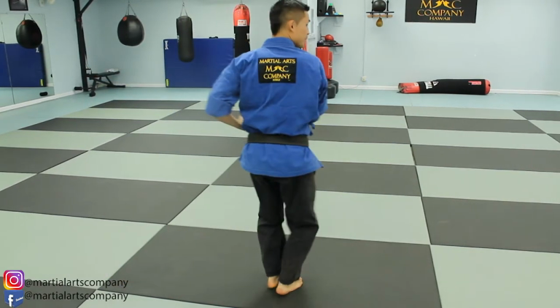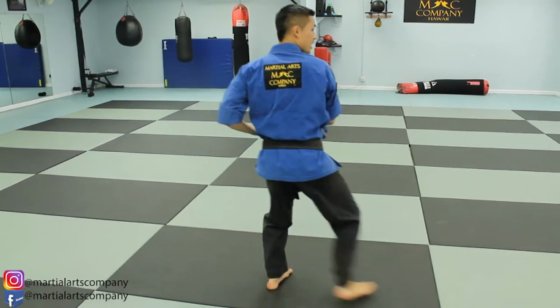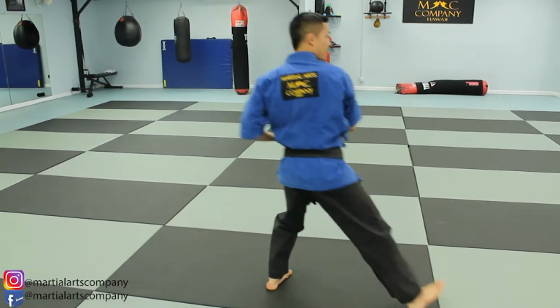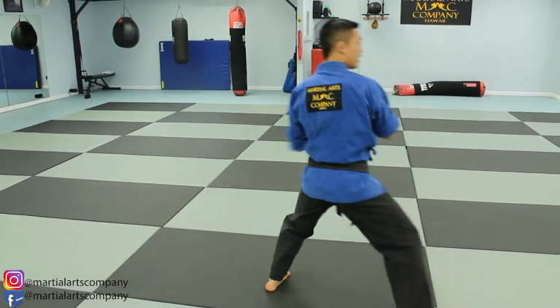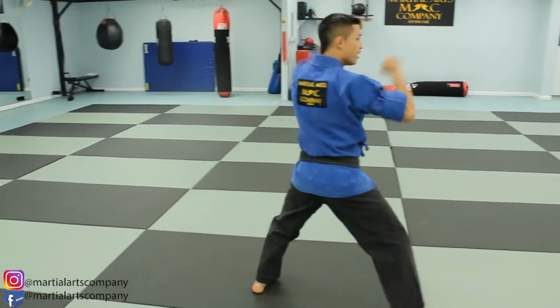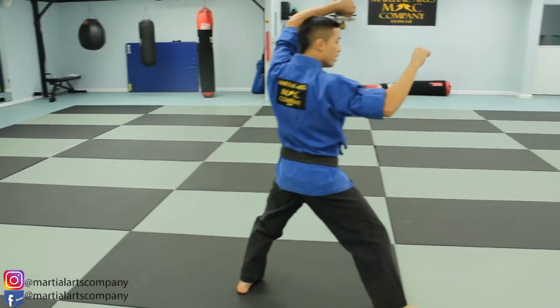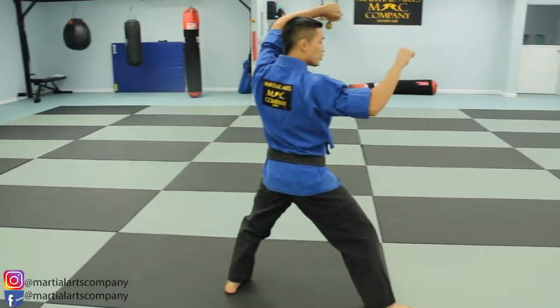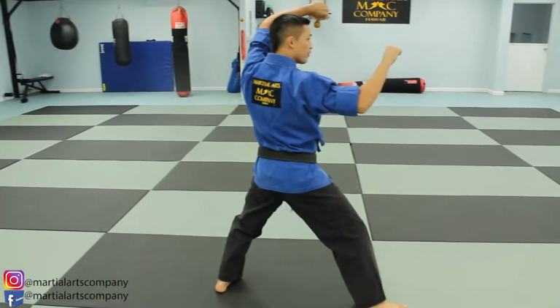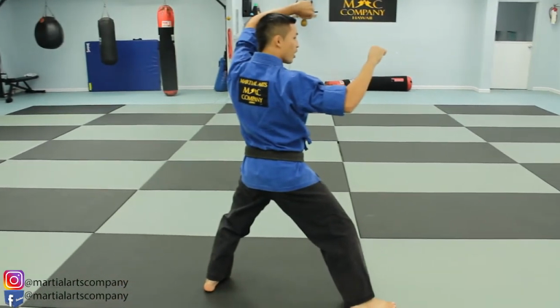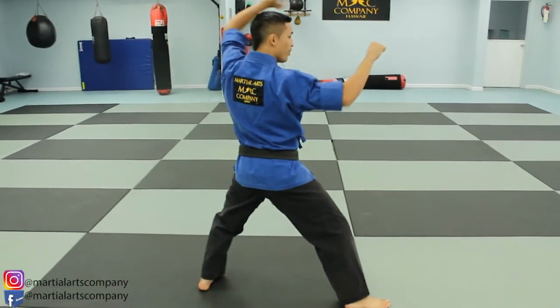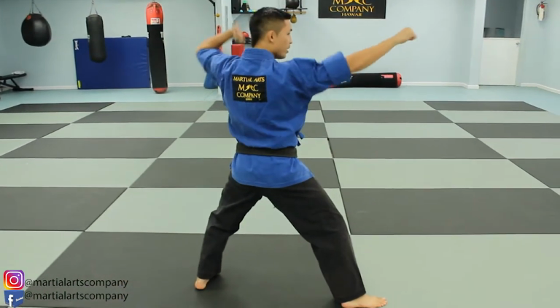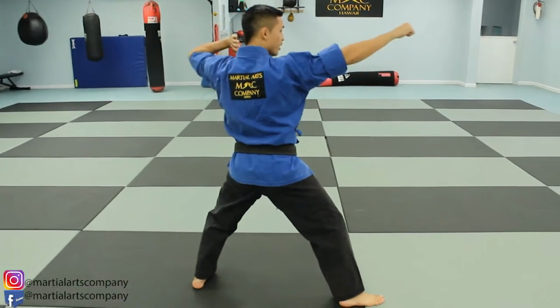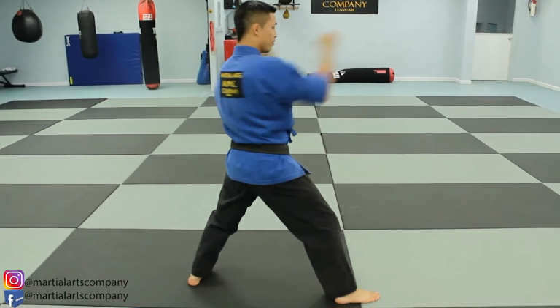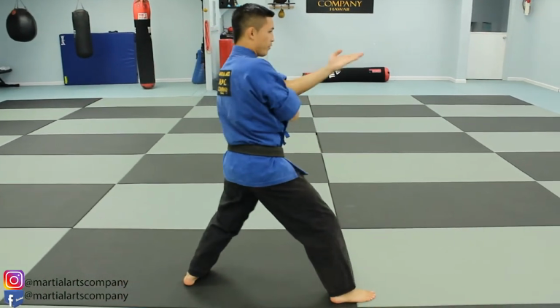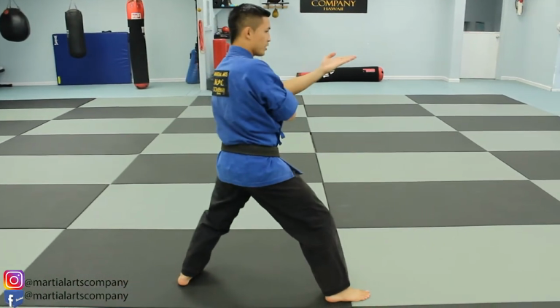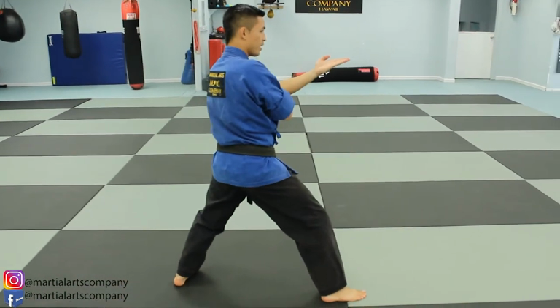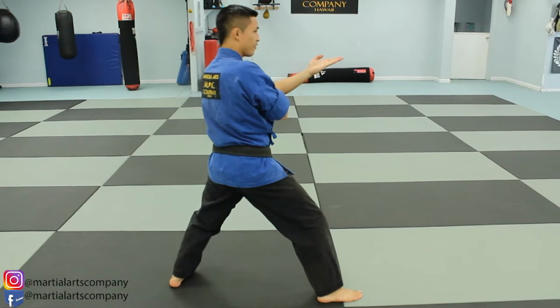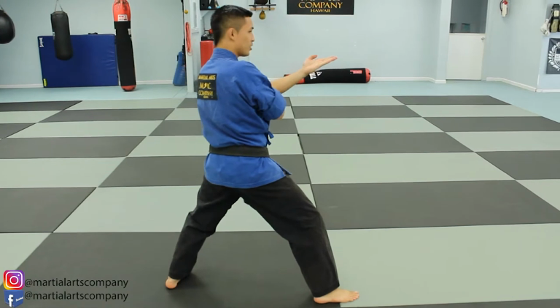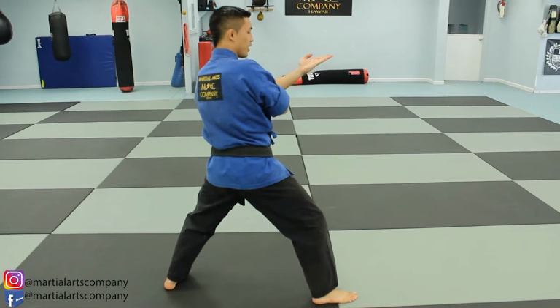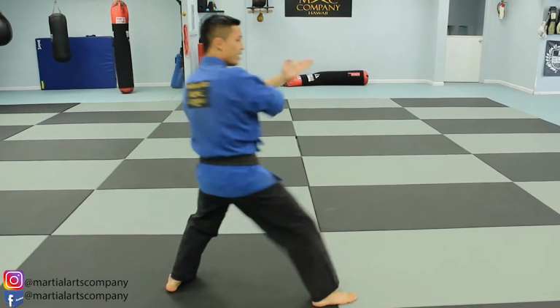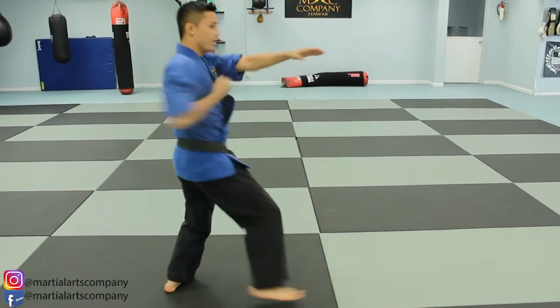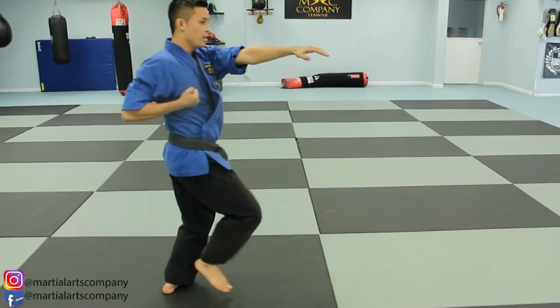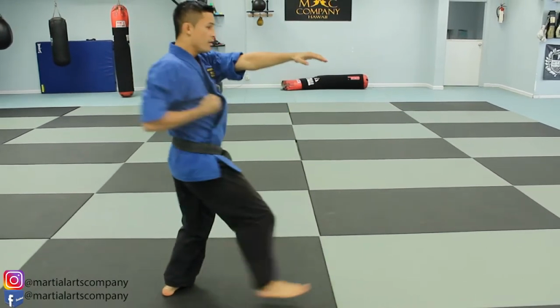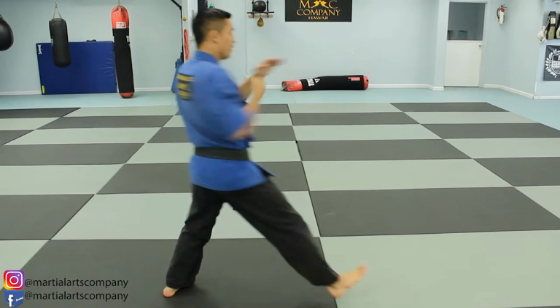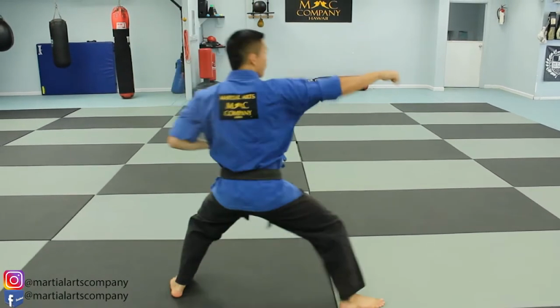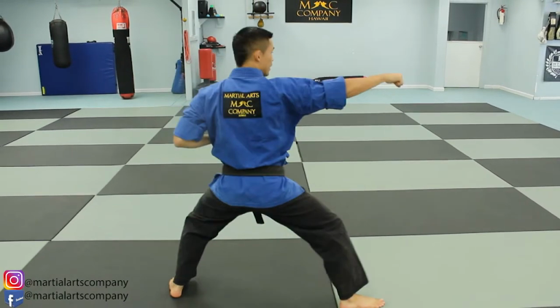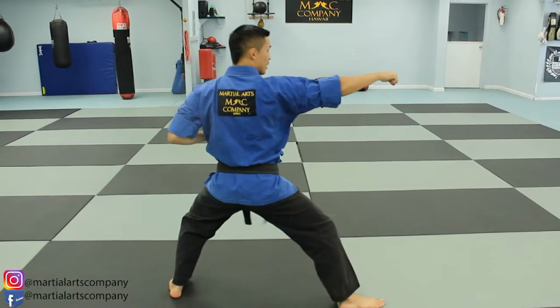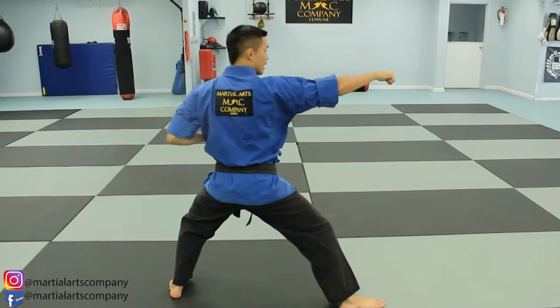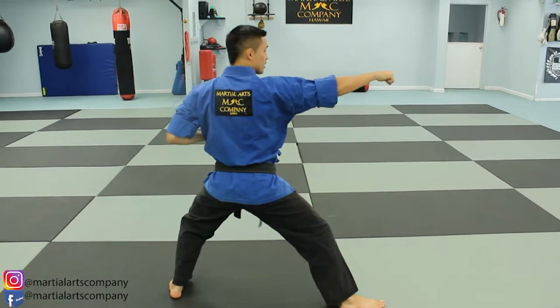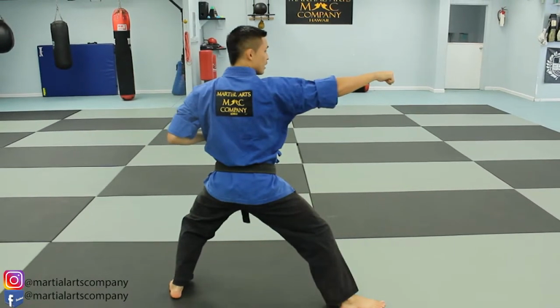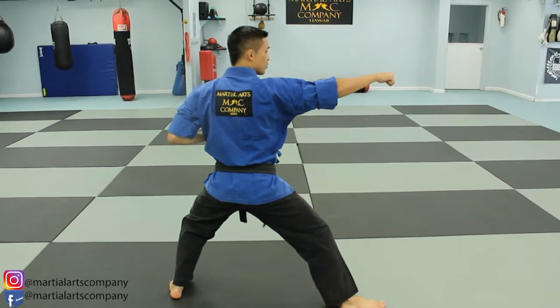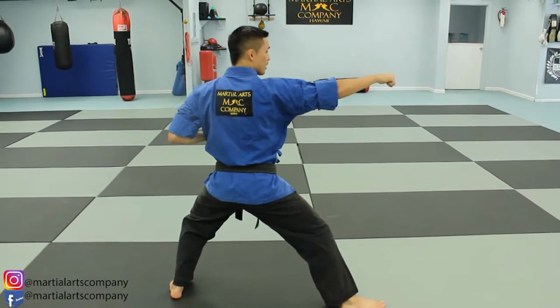Opposite side again — twin forearm, reverse inward knife hand strike. Fixed L stance. Lunge punch.